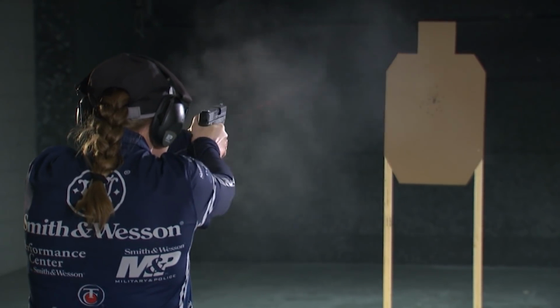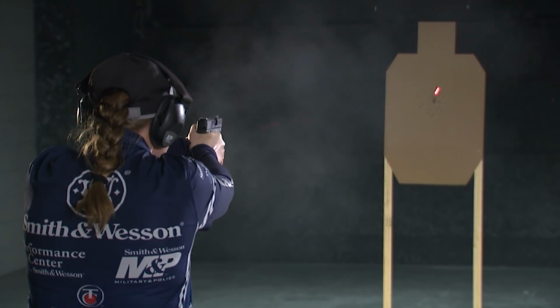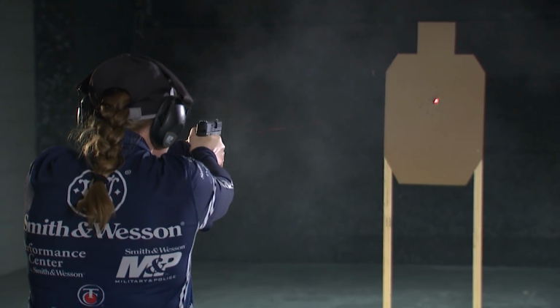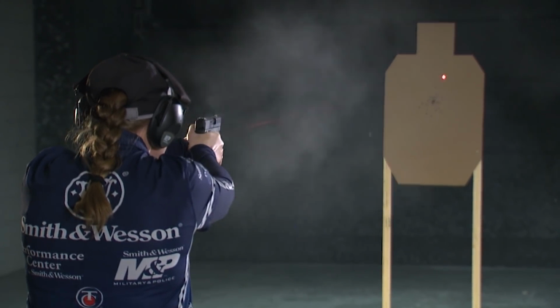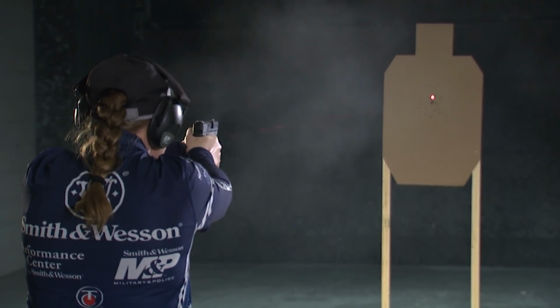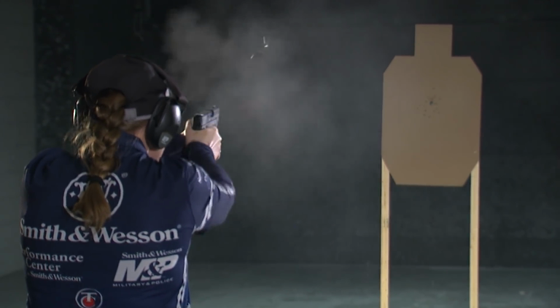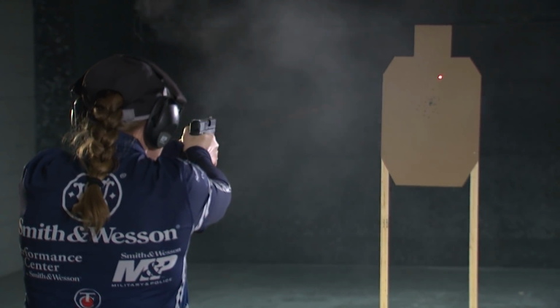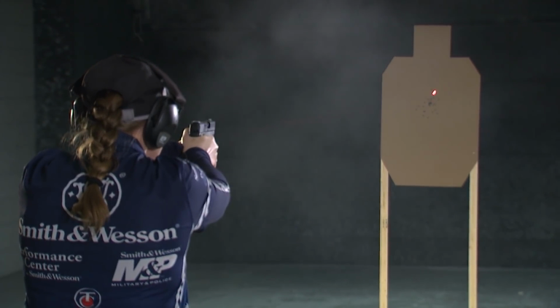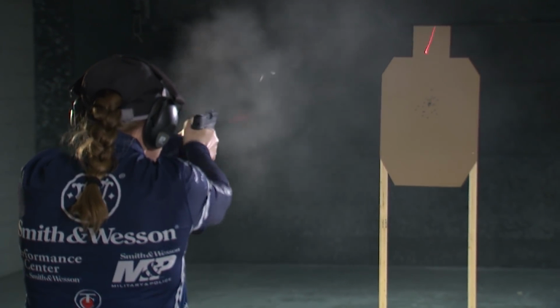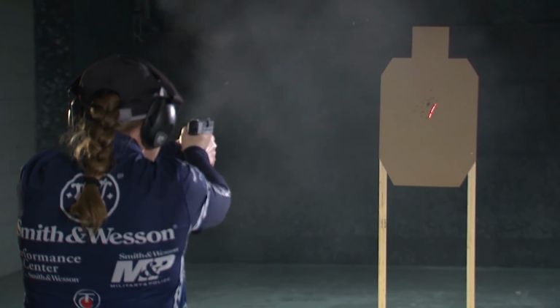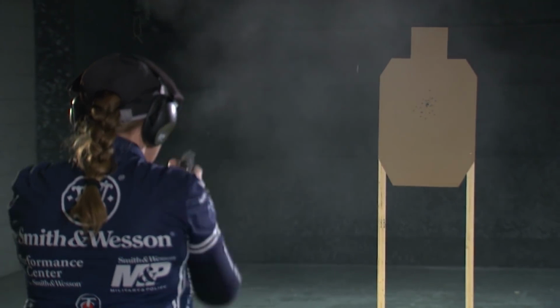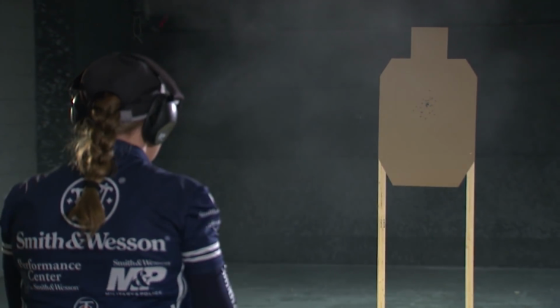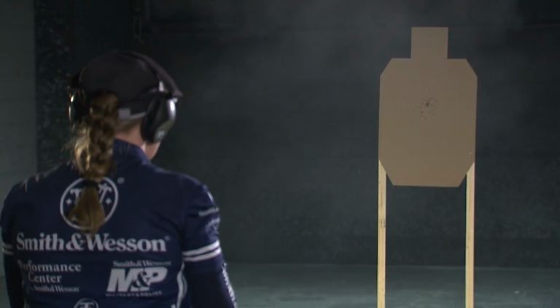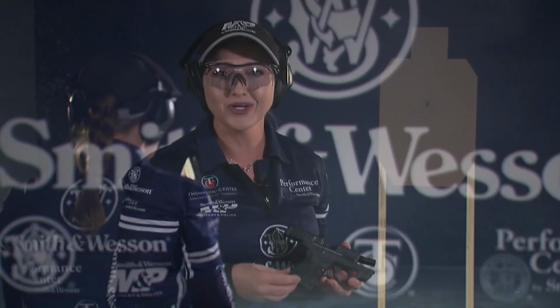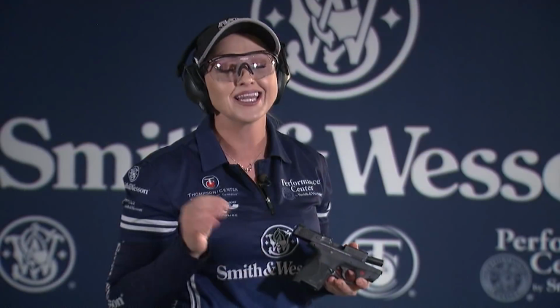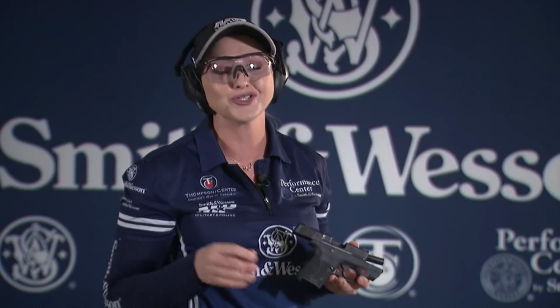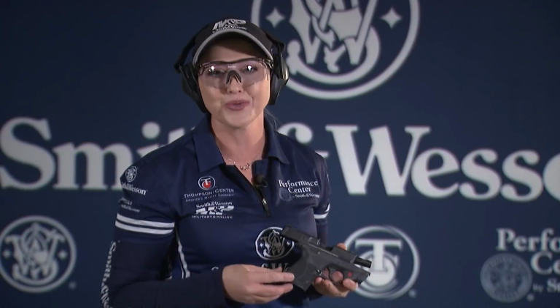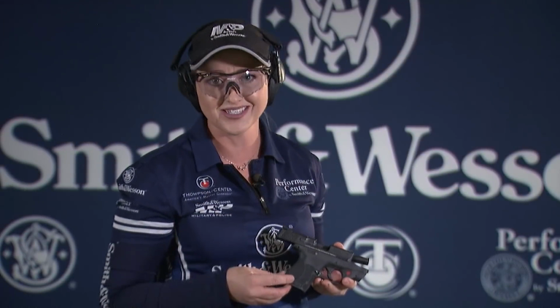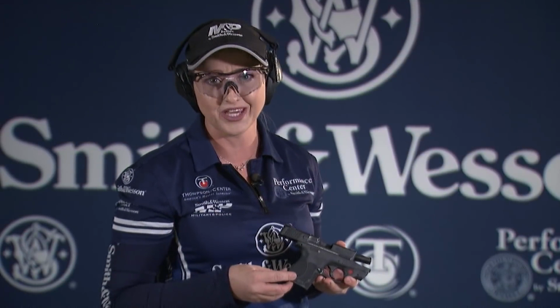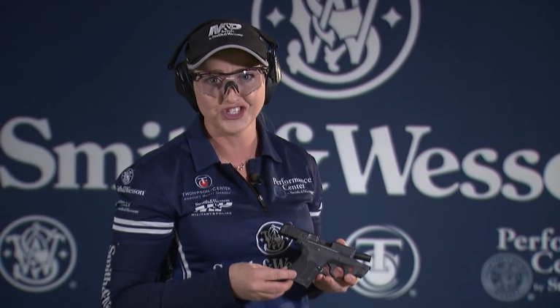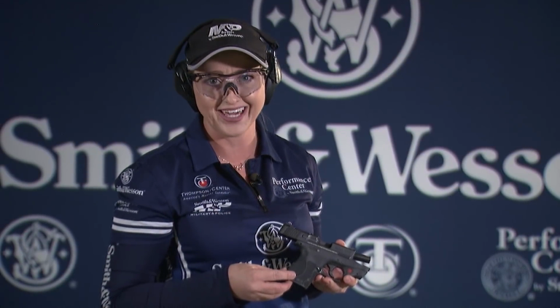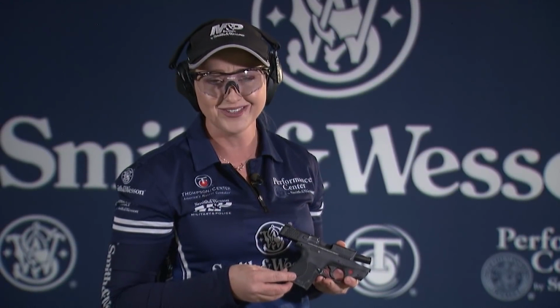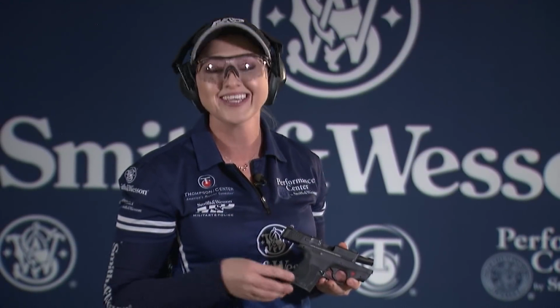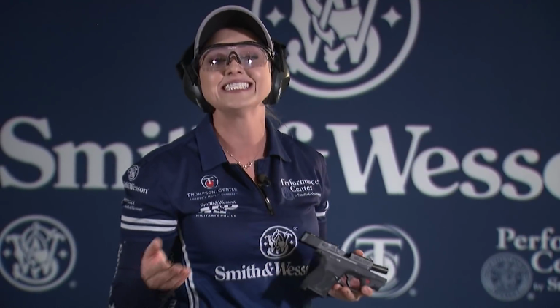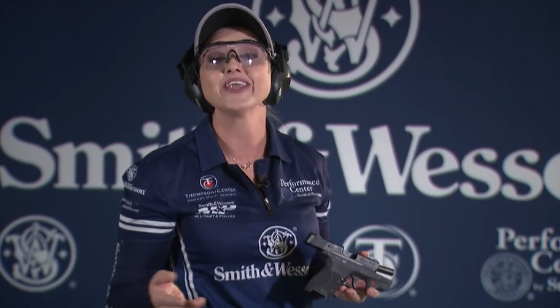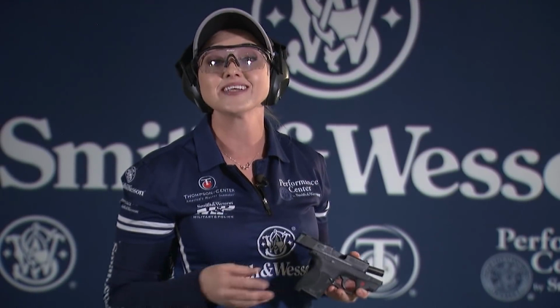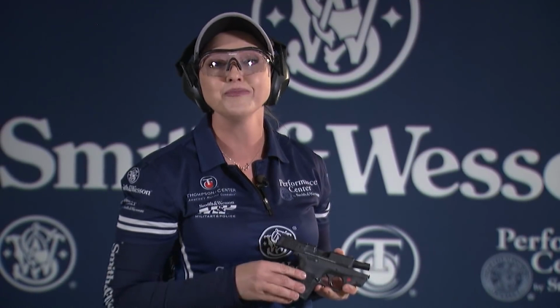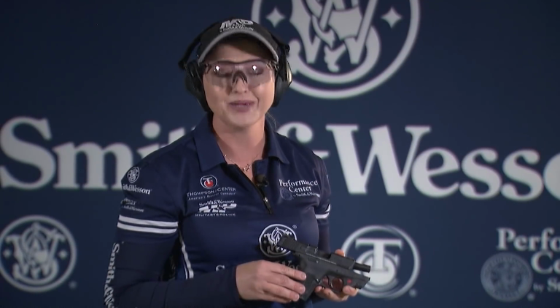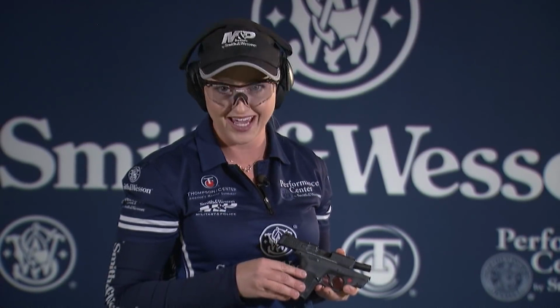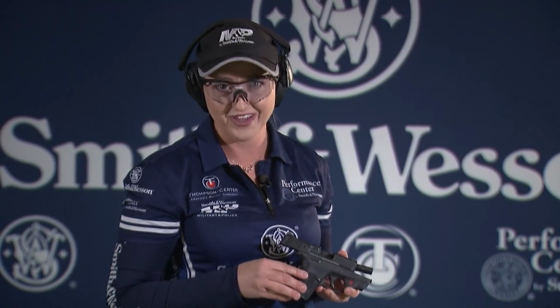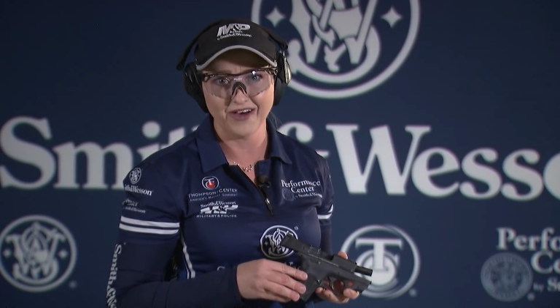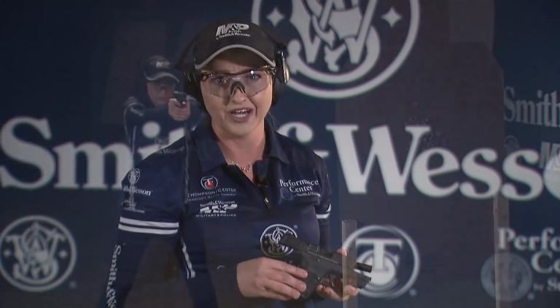Great for personal protection, great as a training tool — lasers are really something you should check out. Until next time, be safe and have fun.